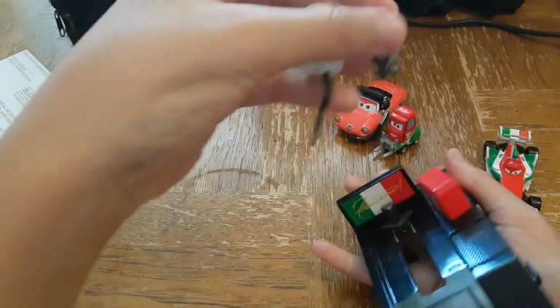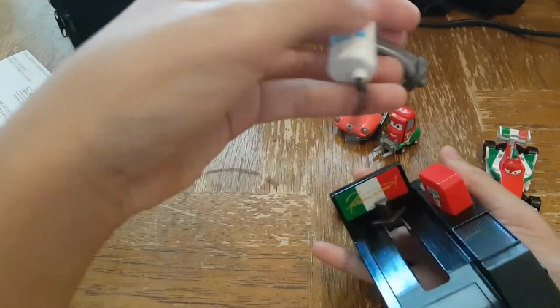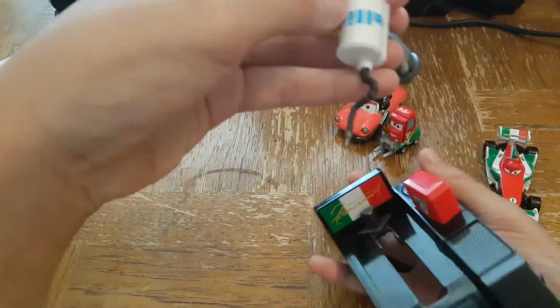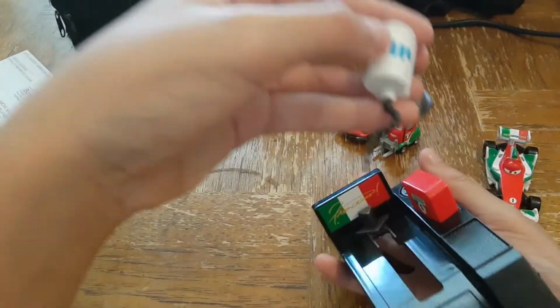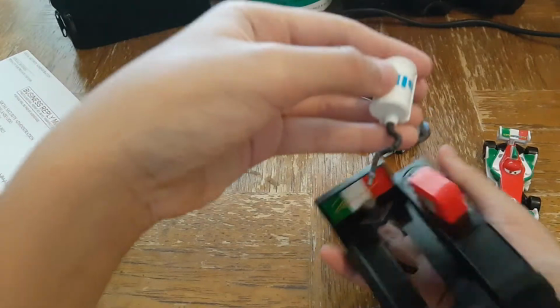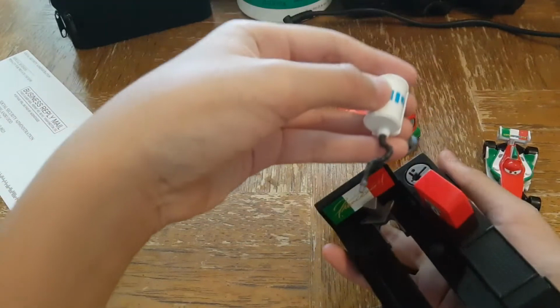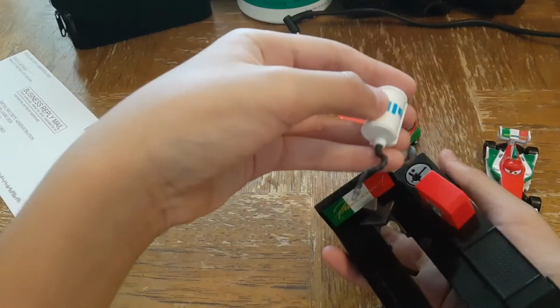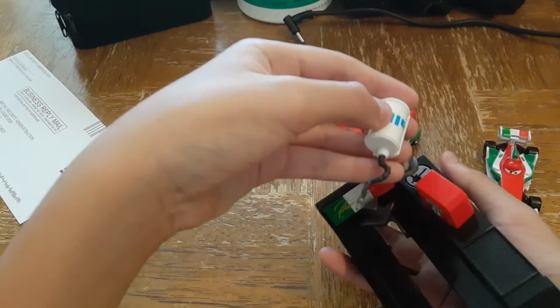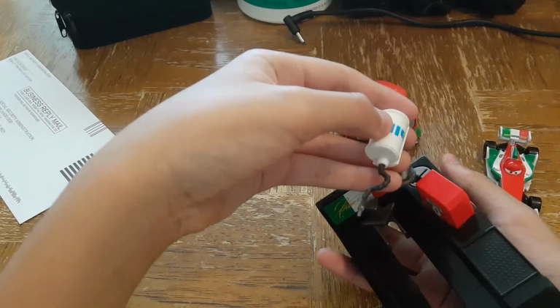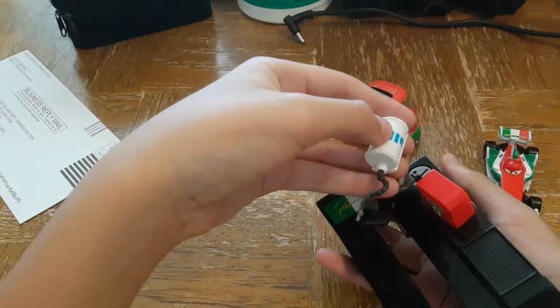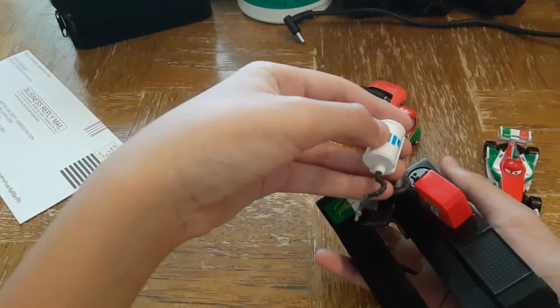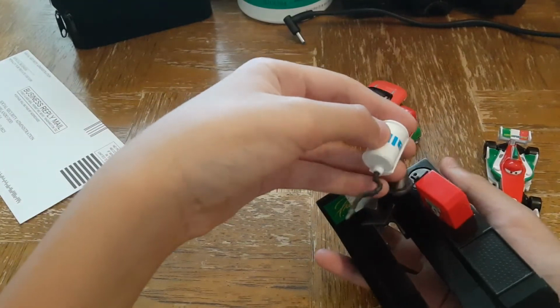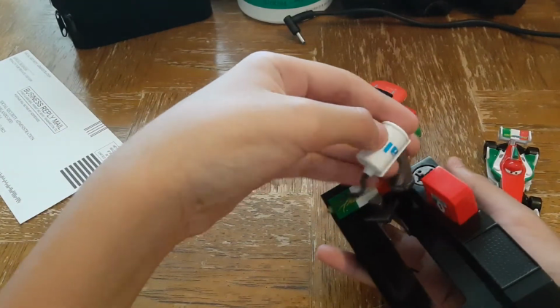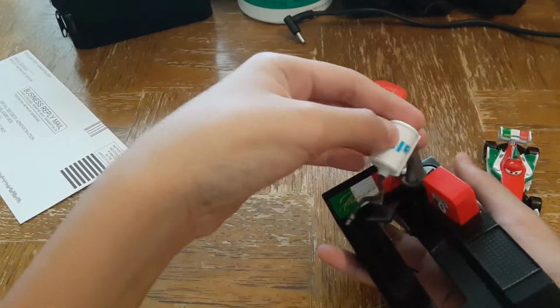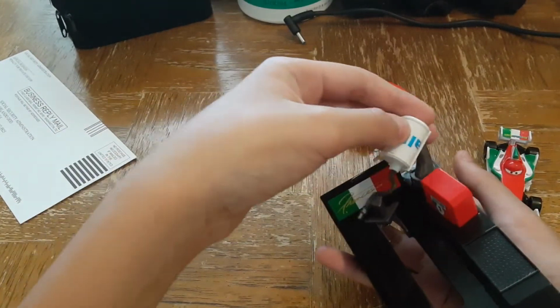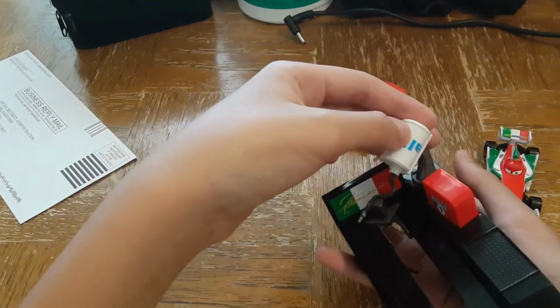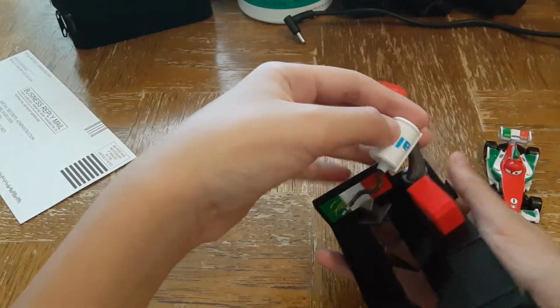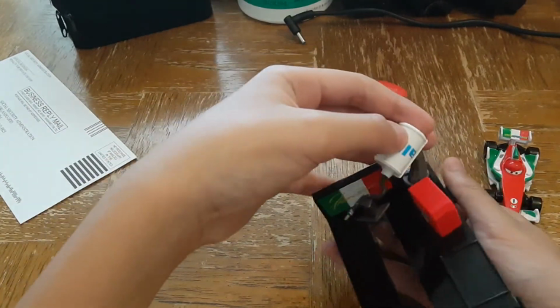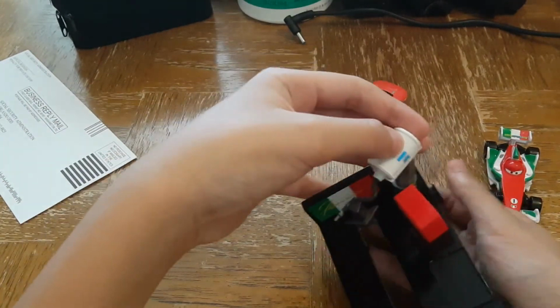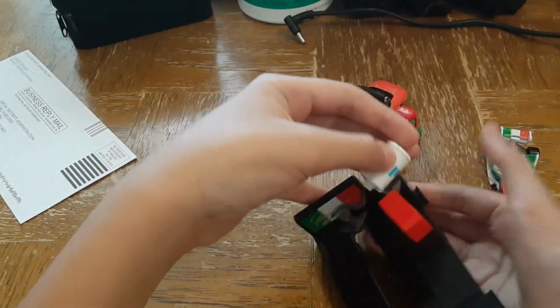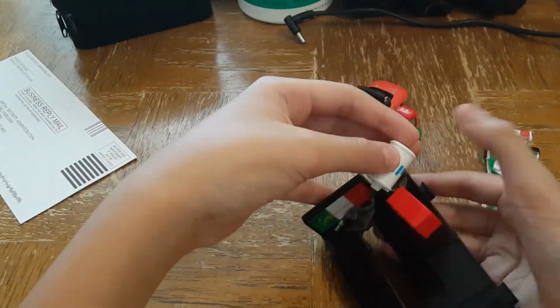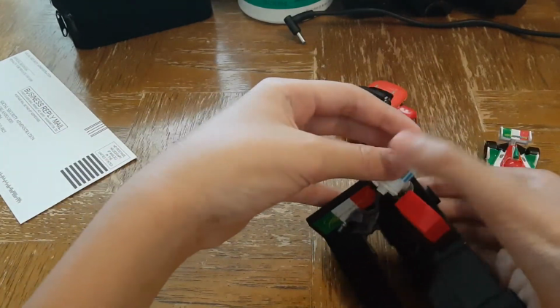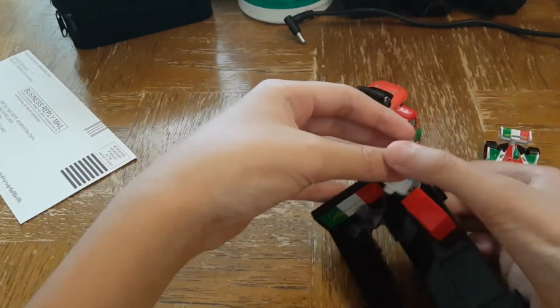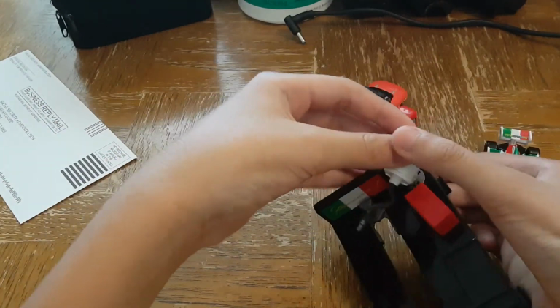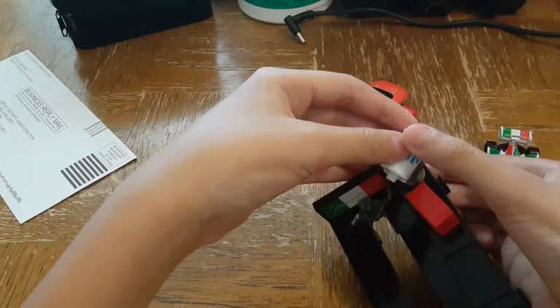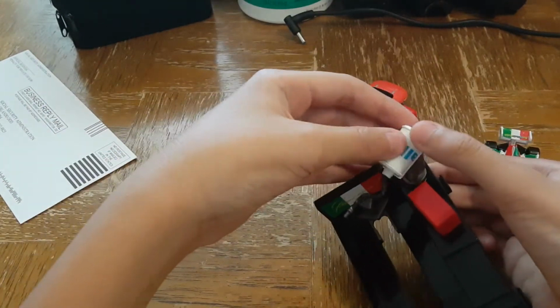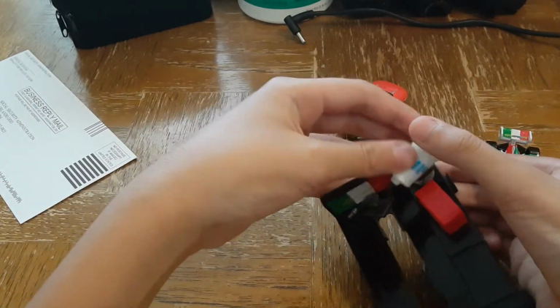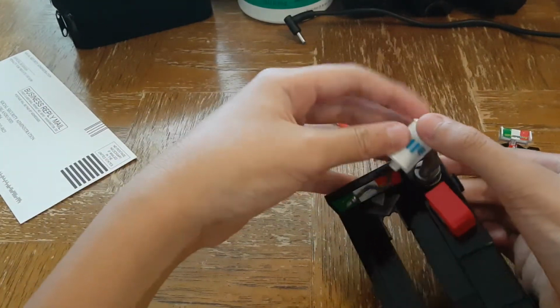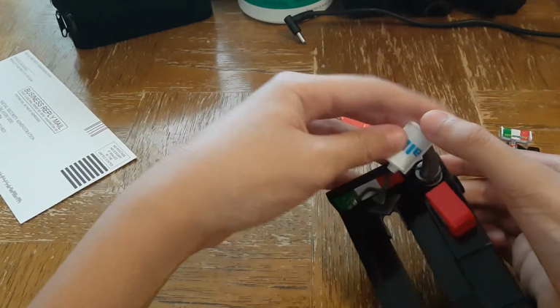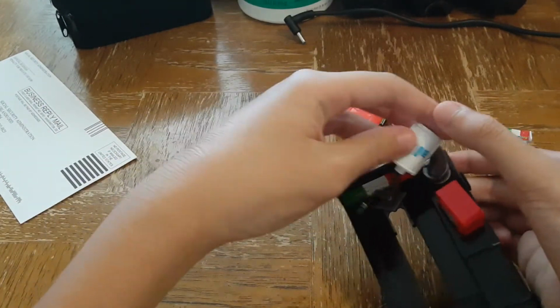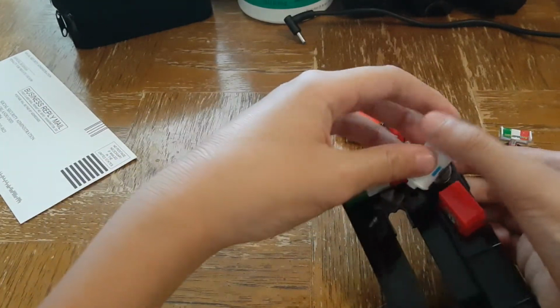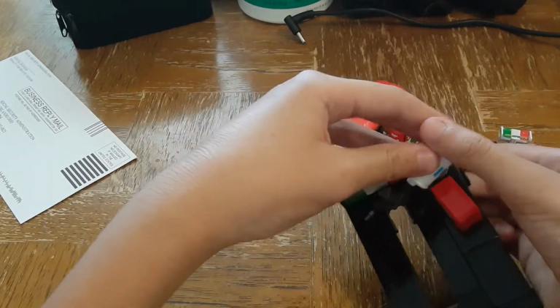There we go. But to put it back in, you have to snap it like this.